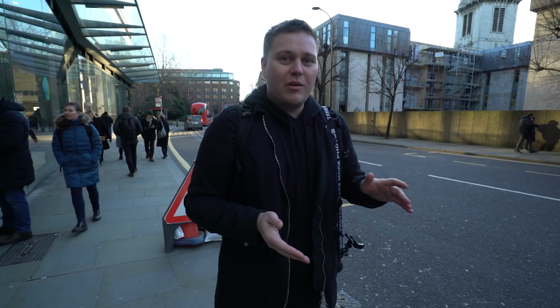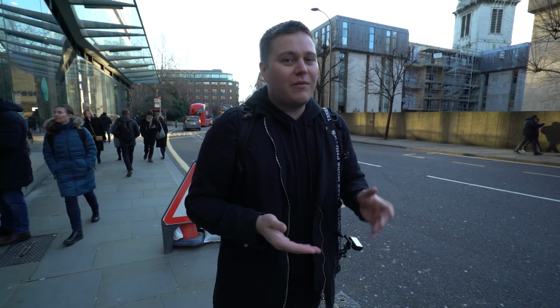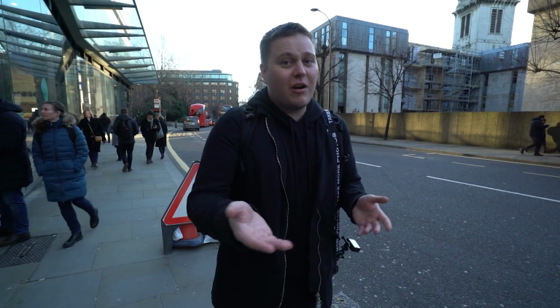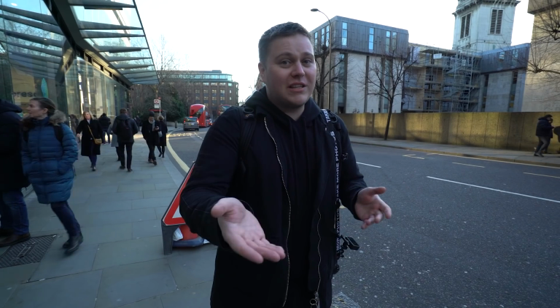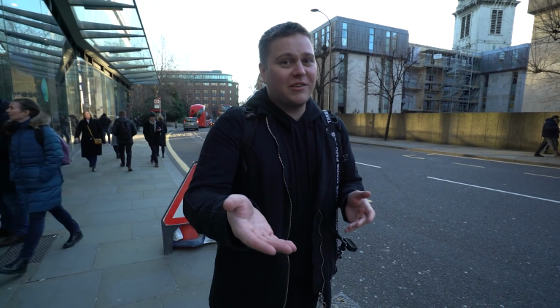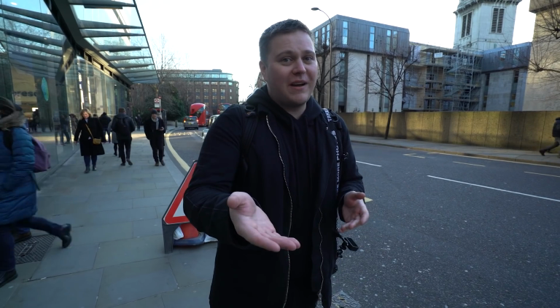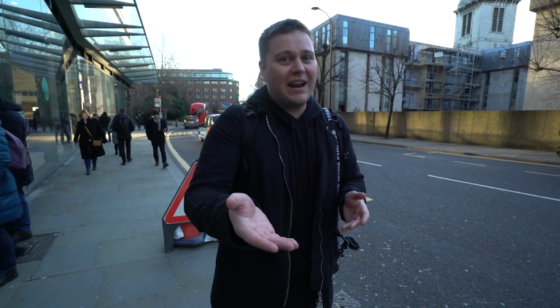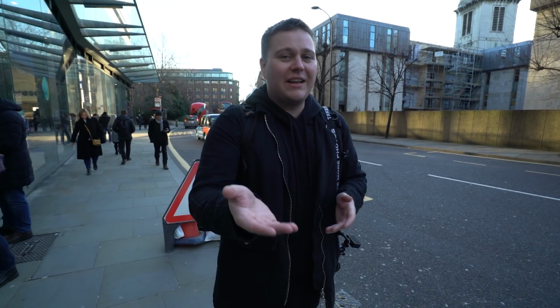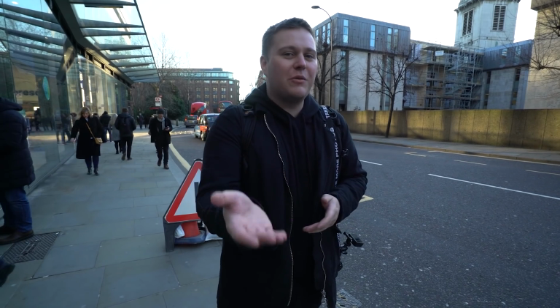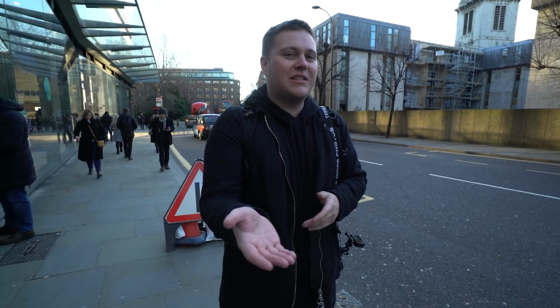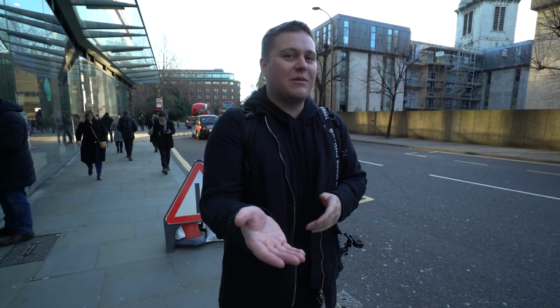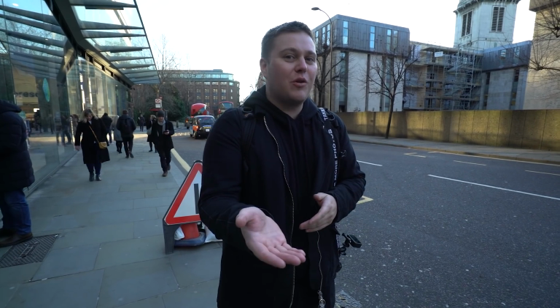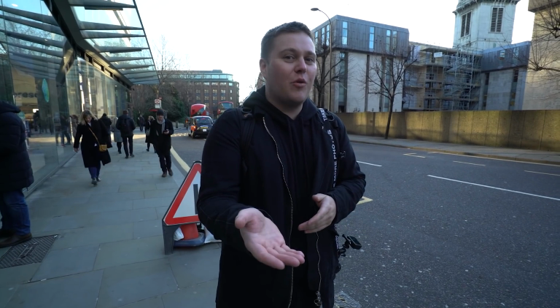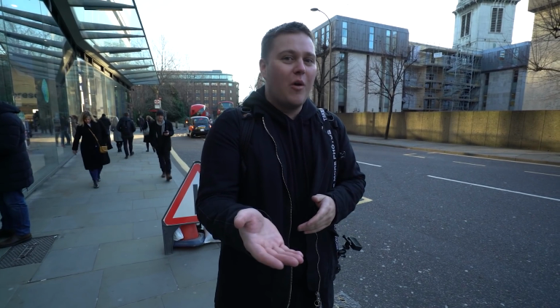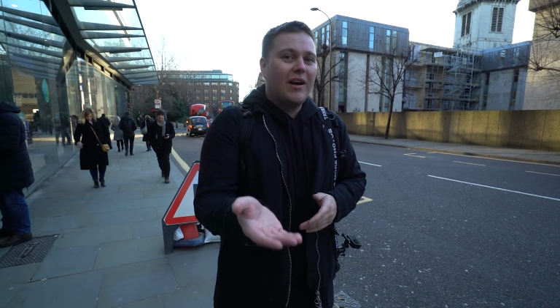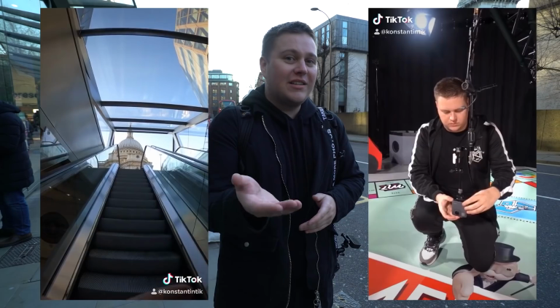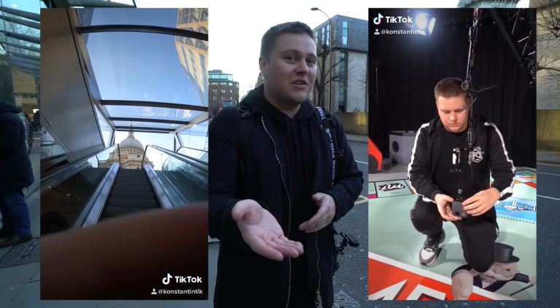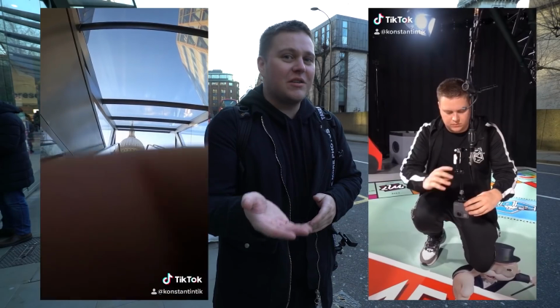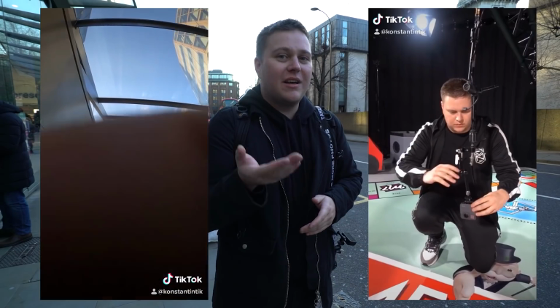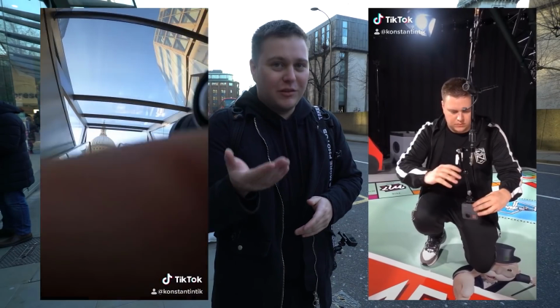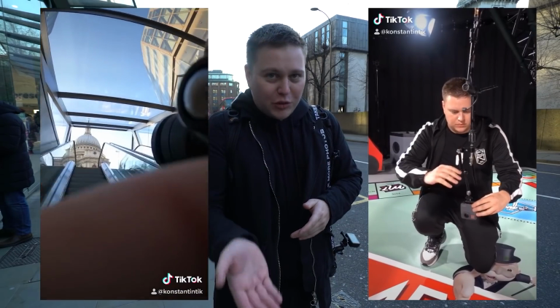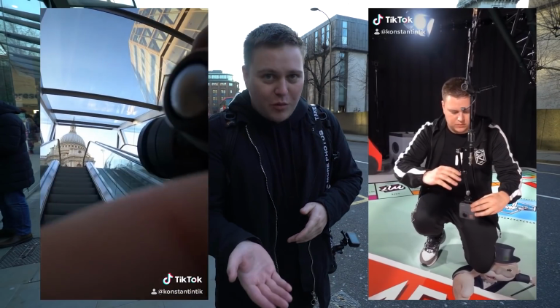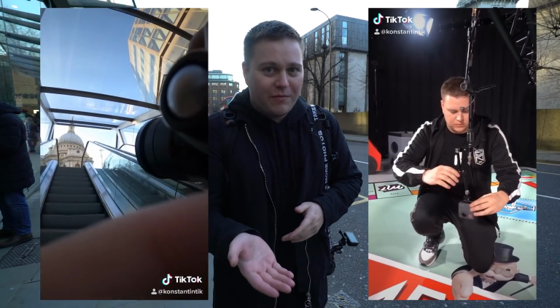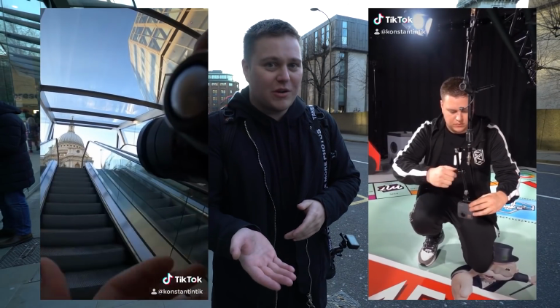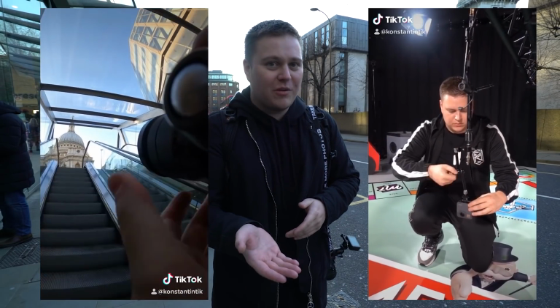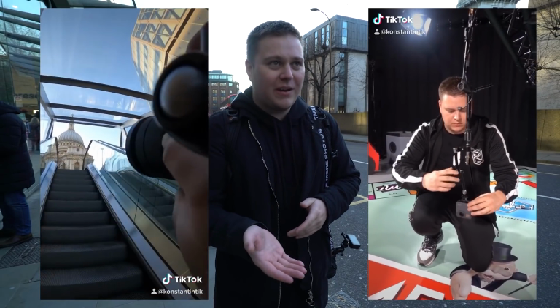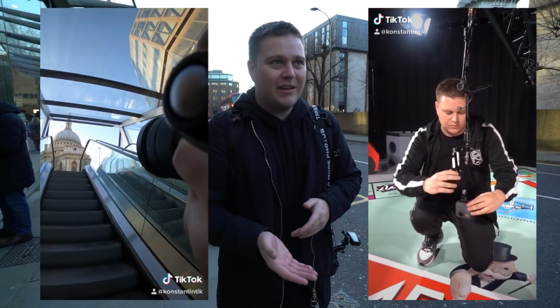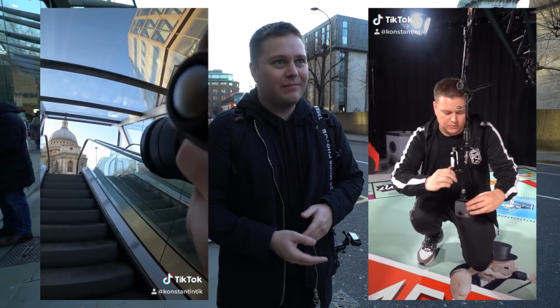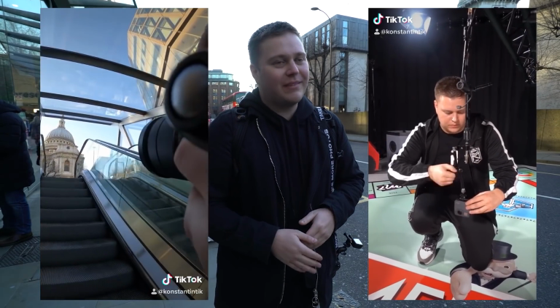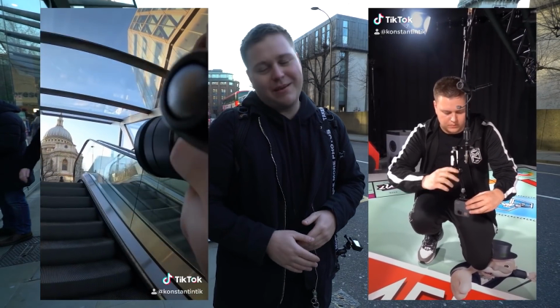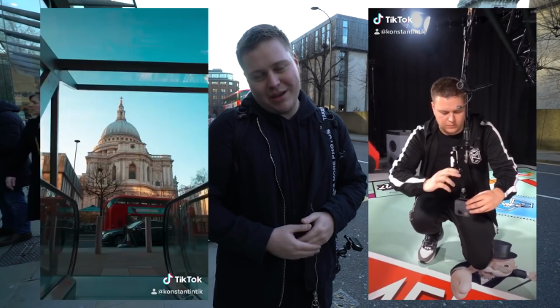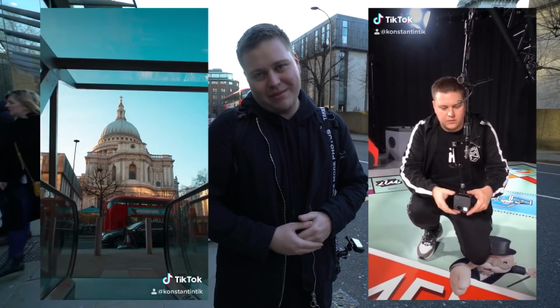If you are a TikTok fan and you want to see some cool TikToks to do with photography, hit me up.